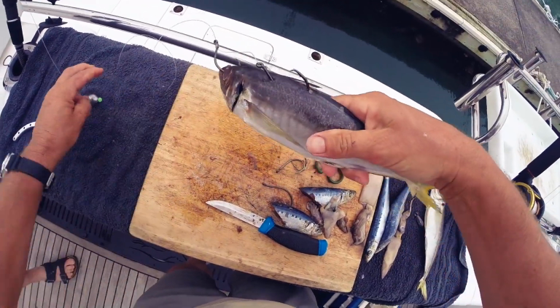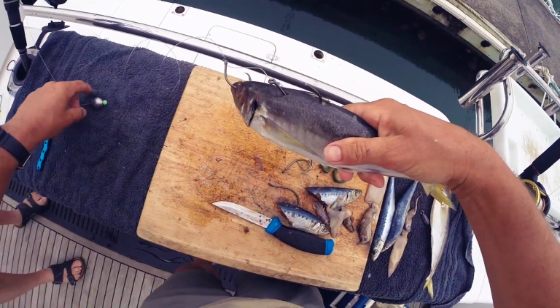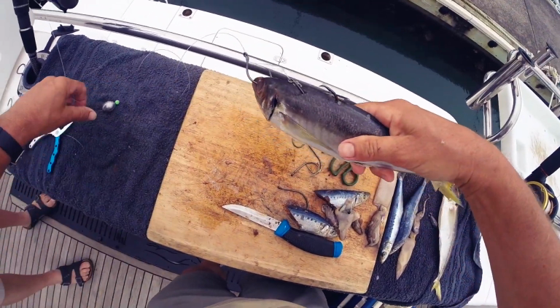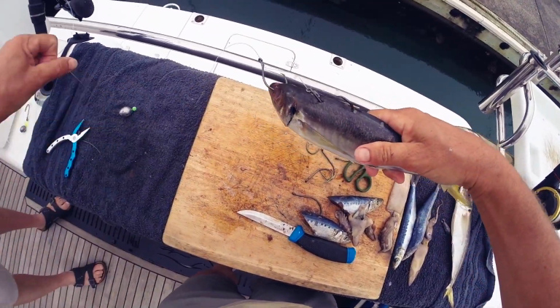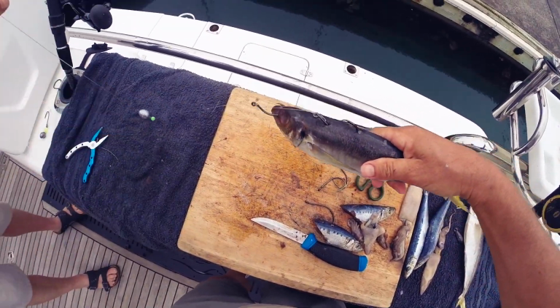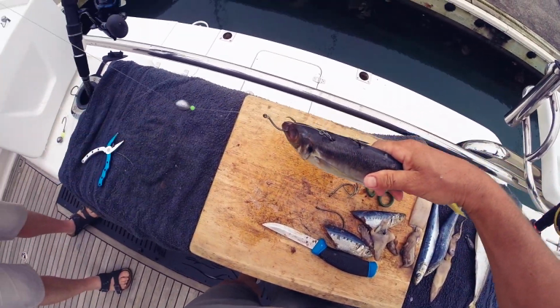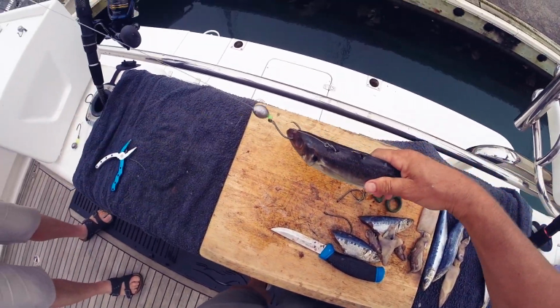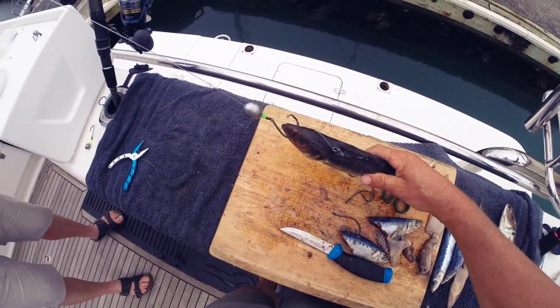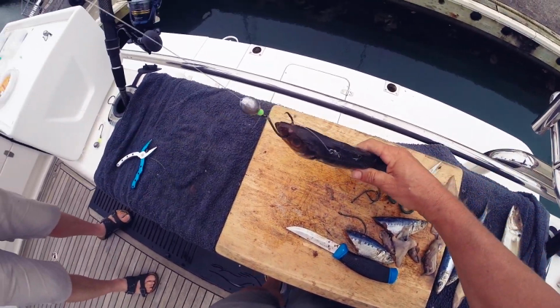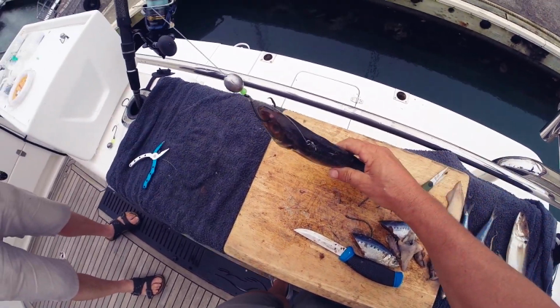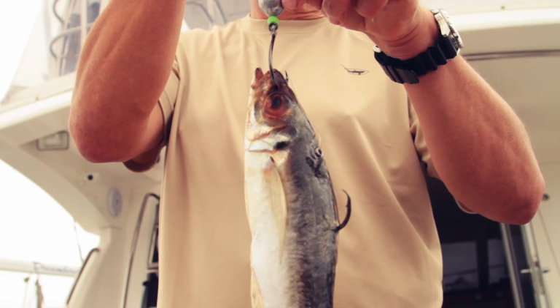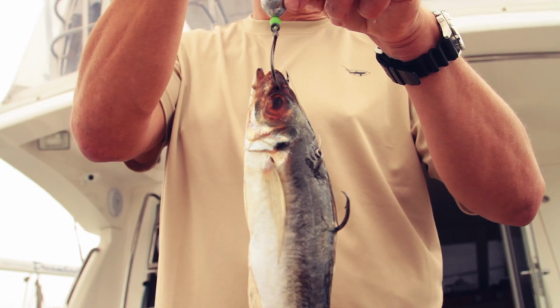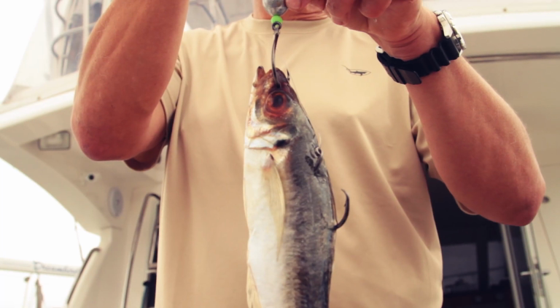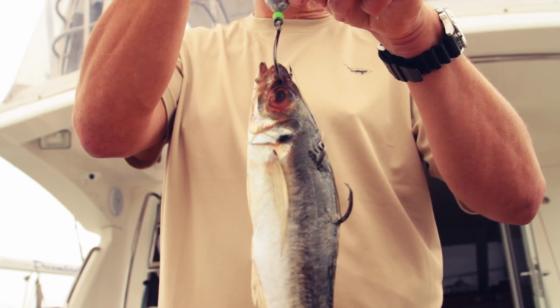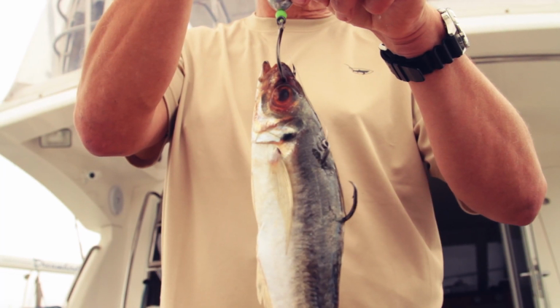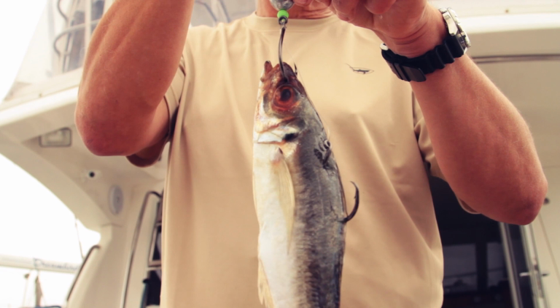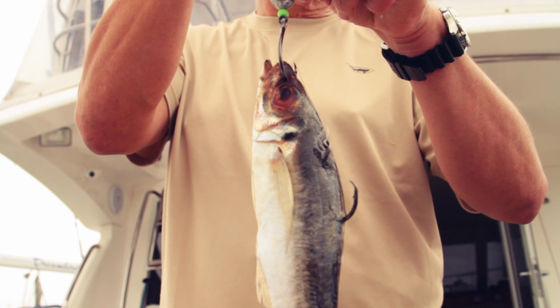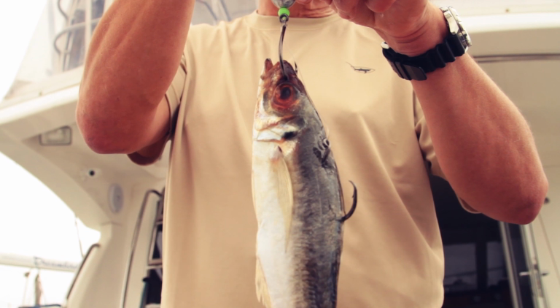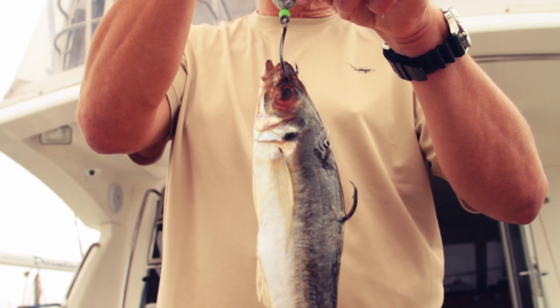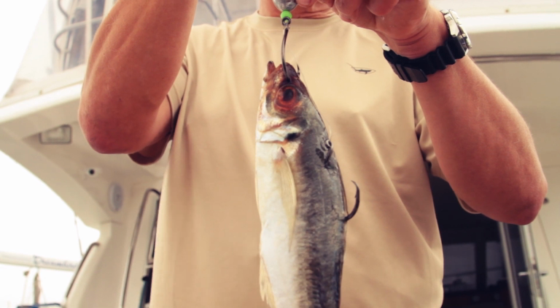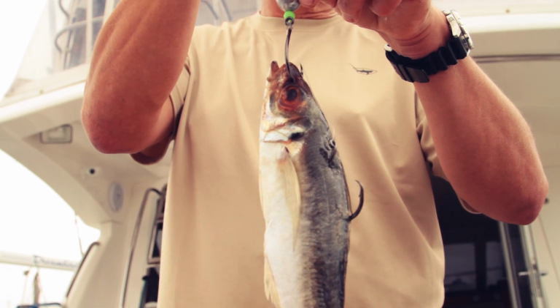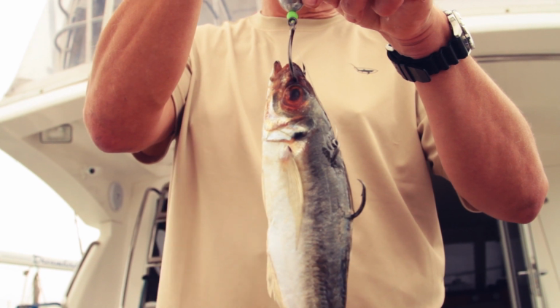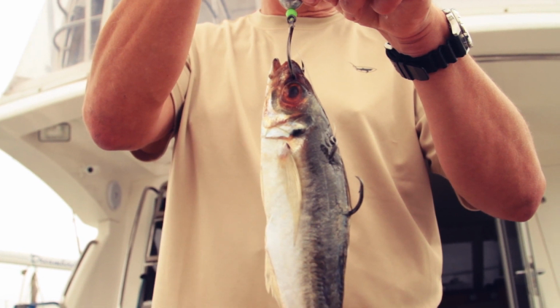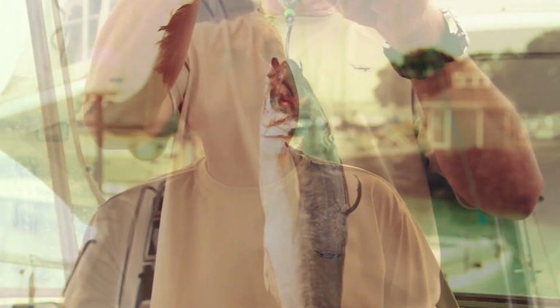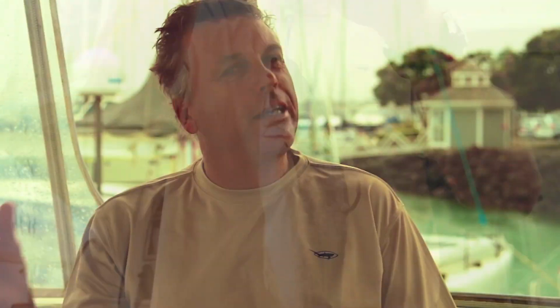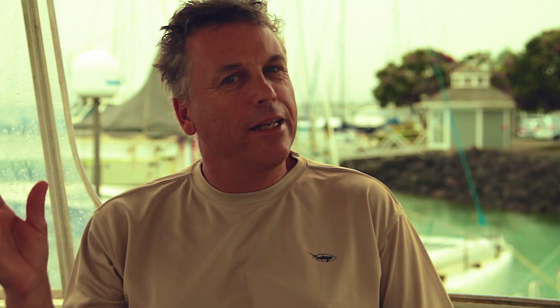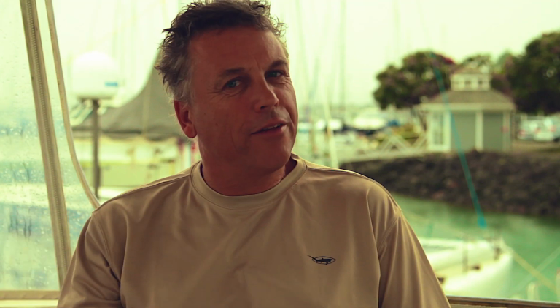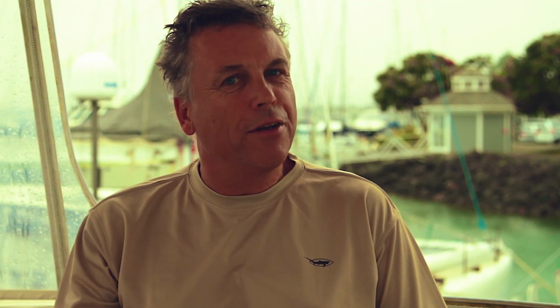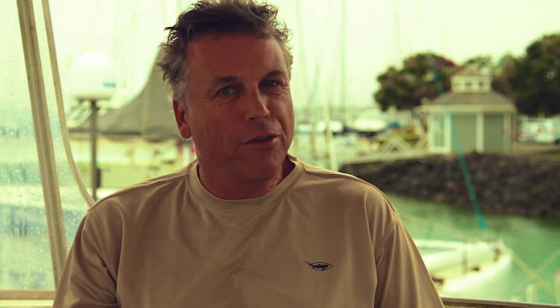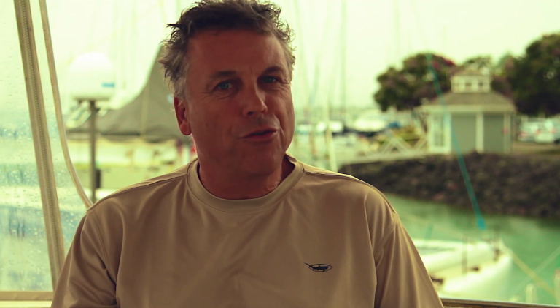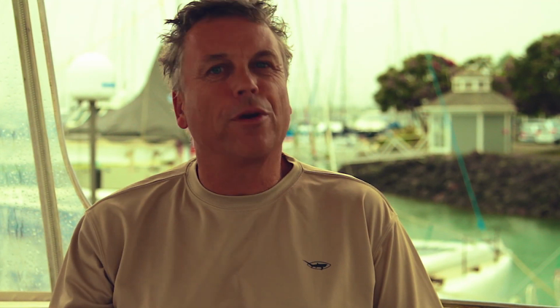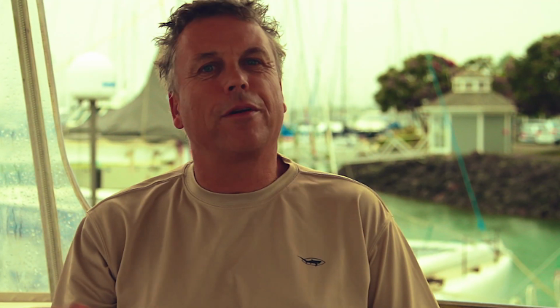You can fish in deep water or shallow water. All the best with your fishing out there — get out there and enjoy it.